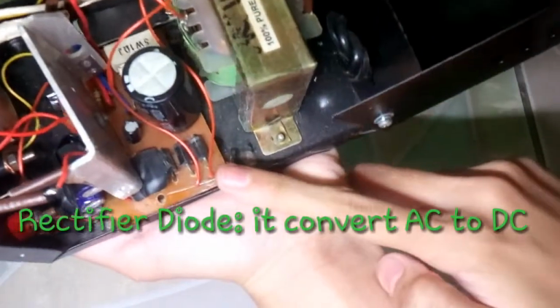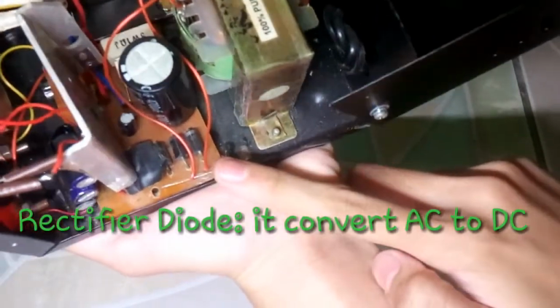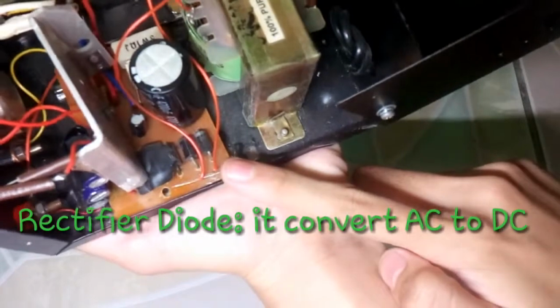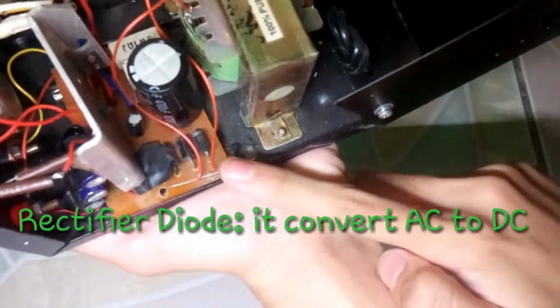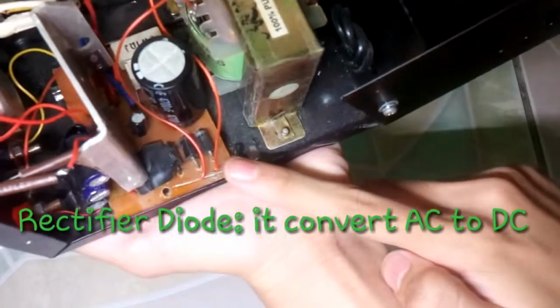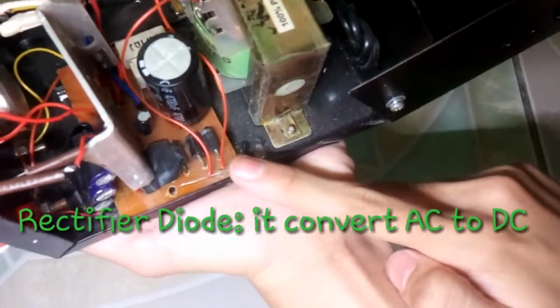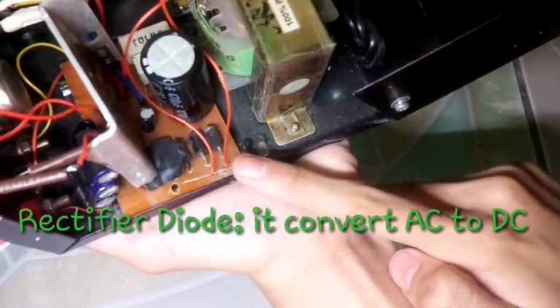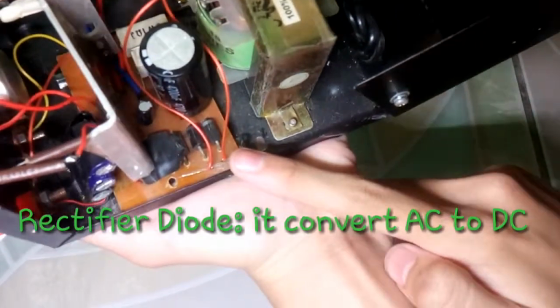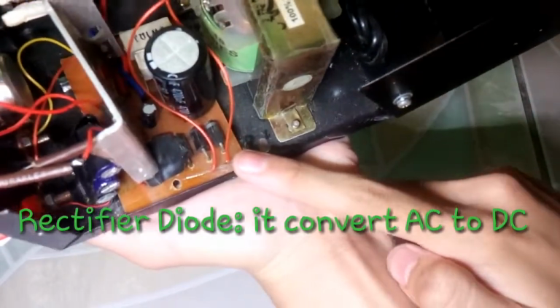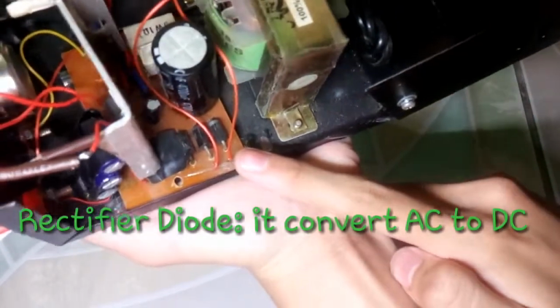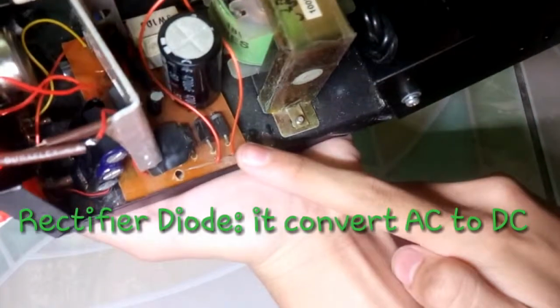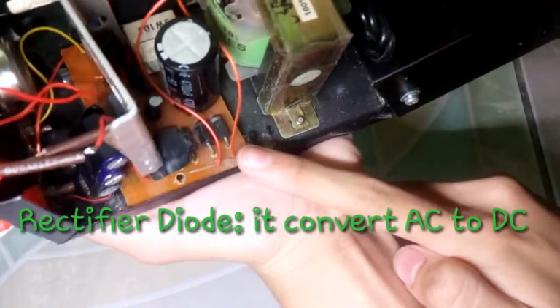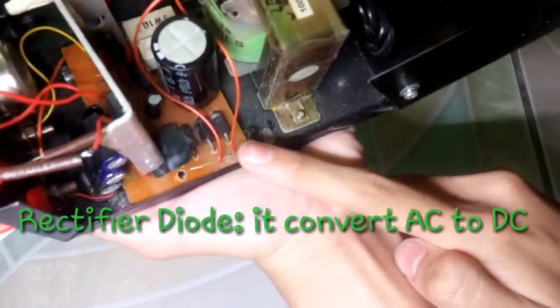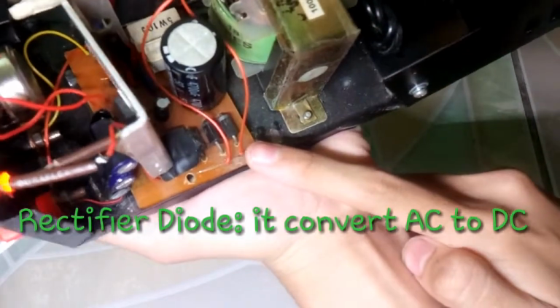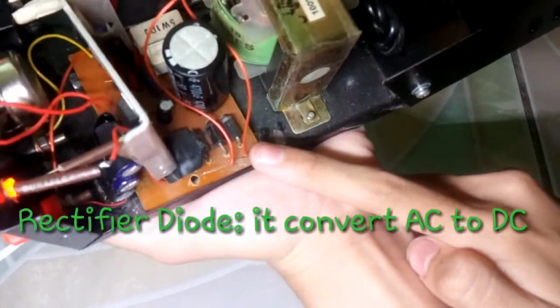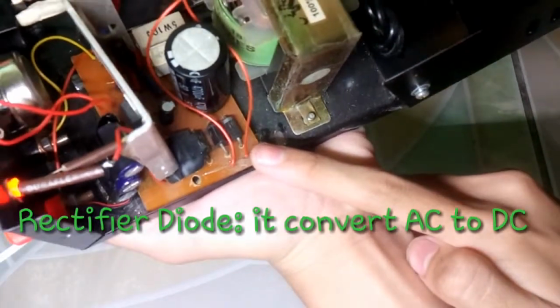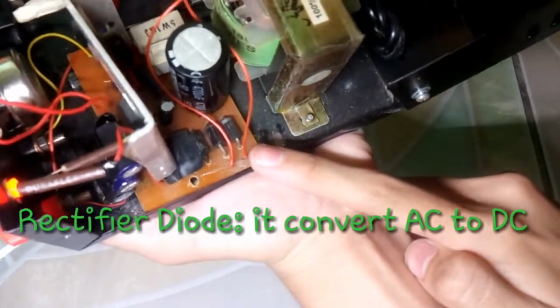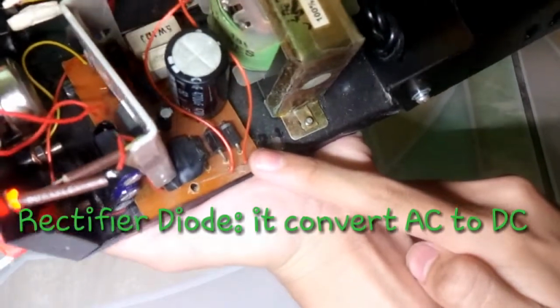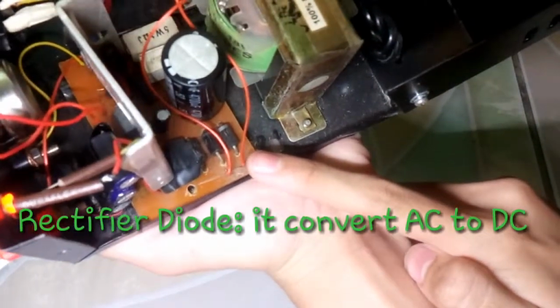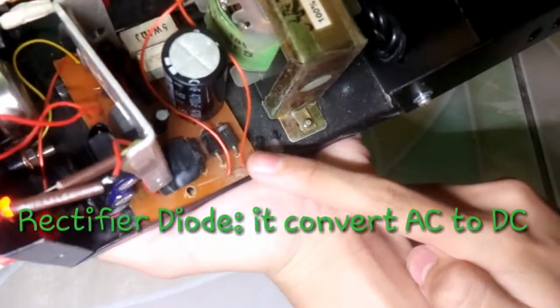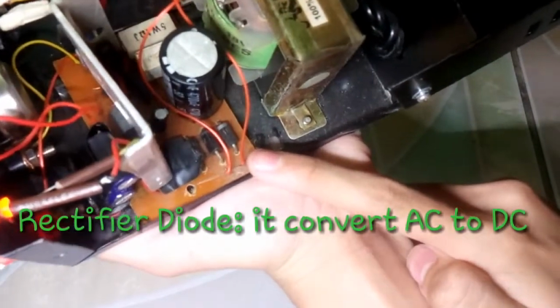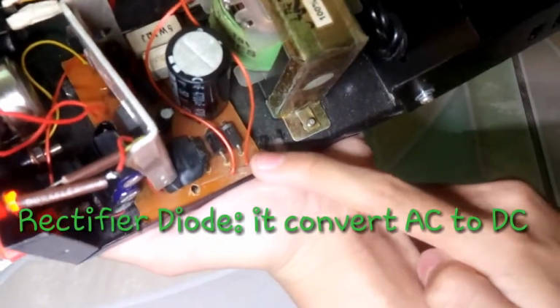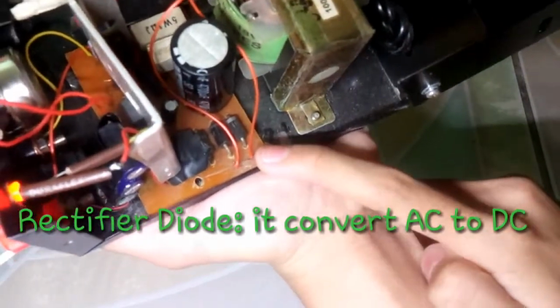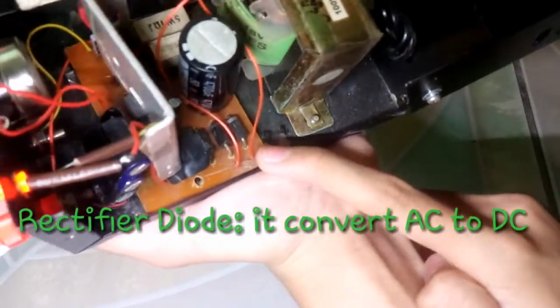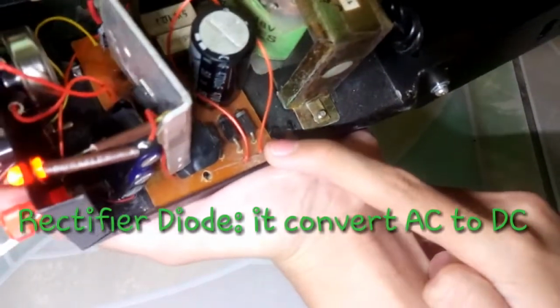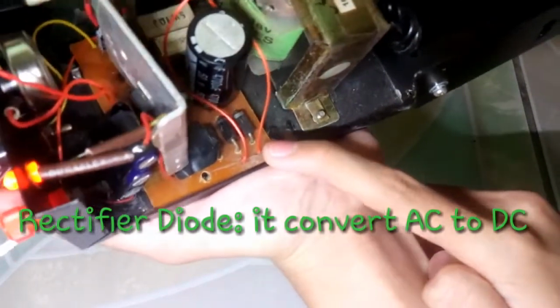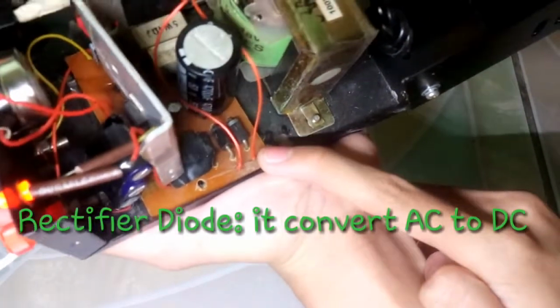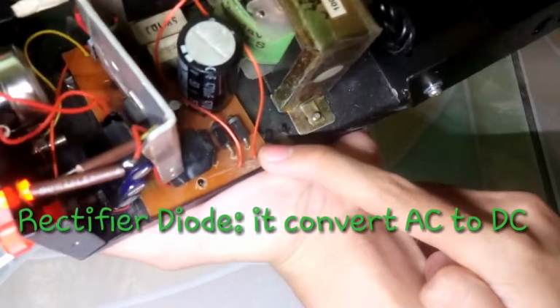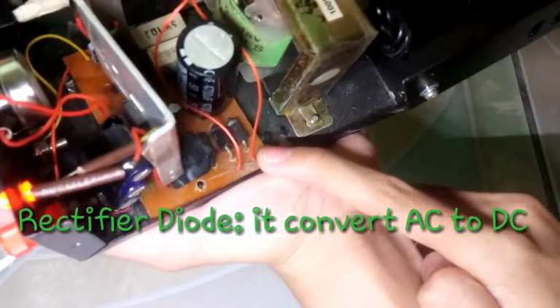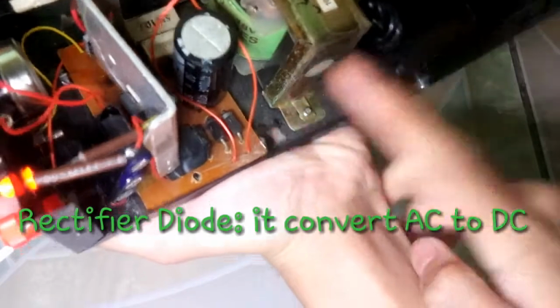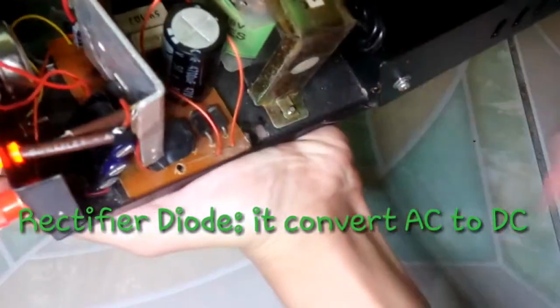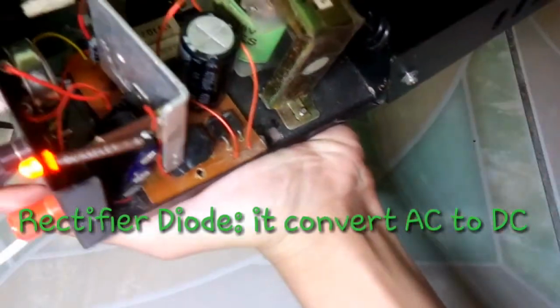Rectifier diode: a two-lead semiconductor that allows current to pass in one direction only.